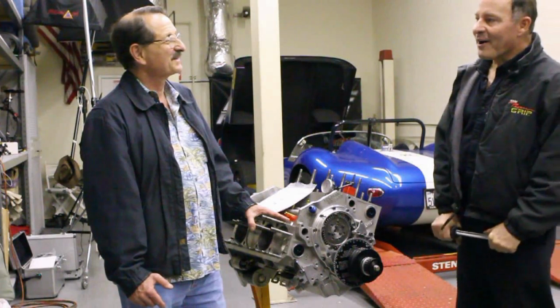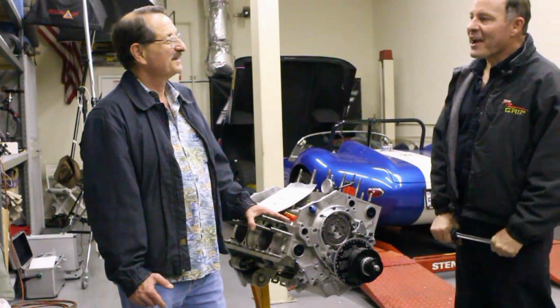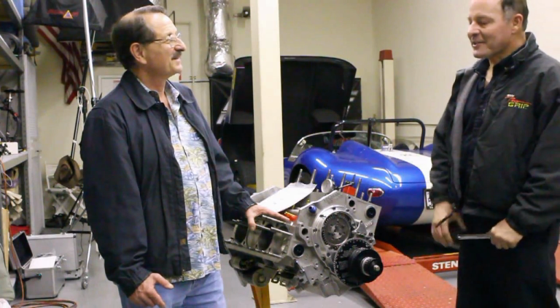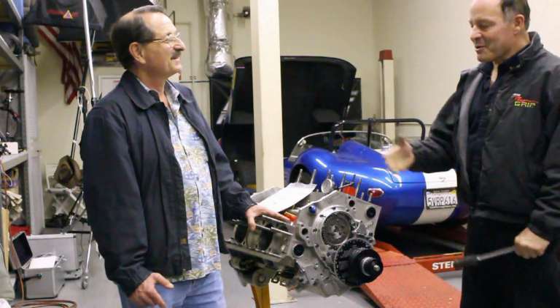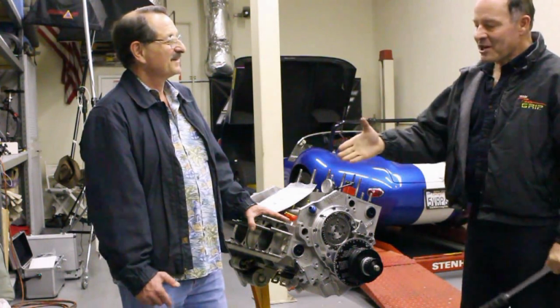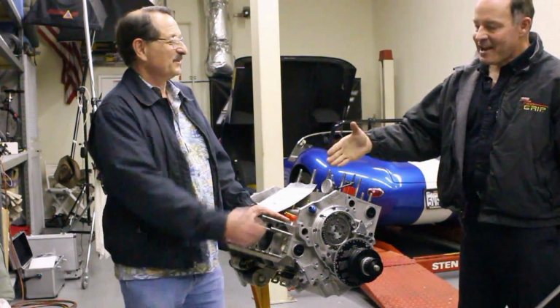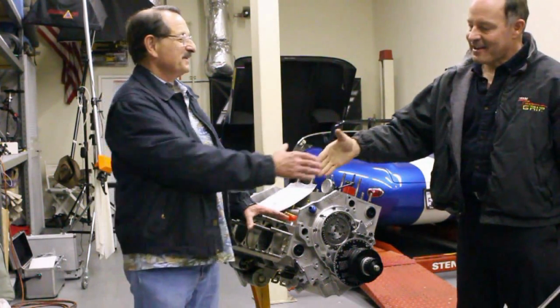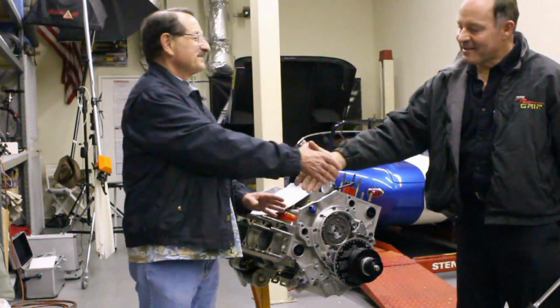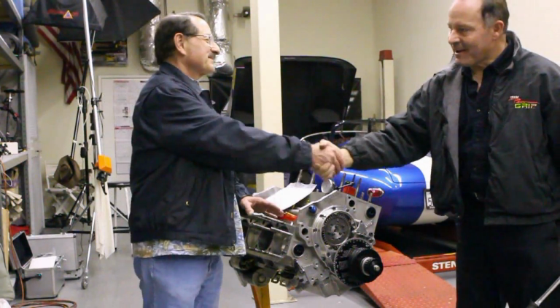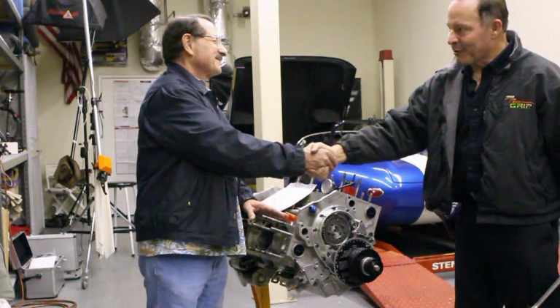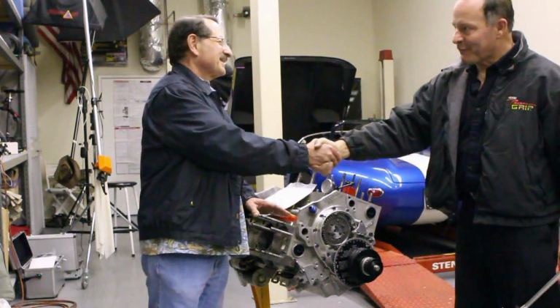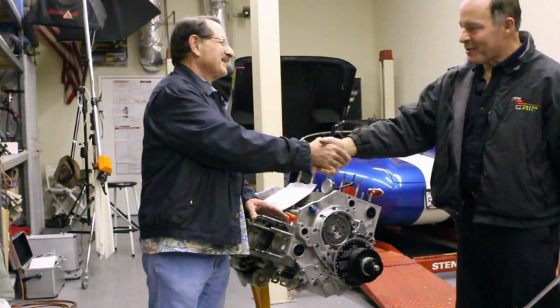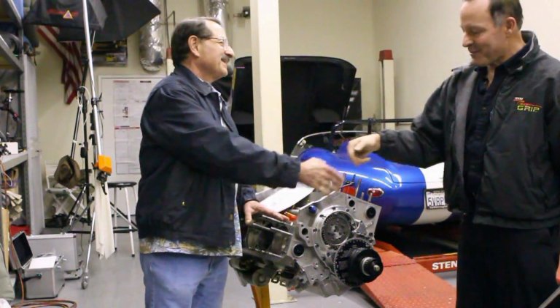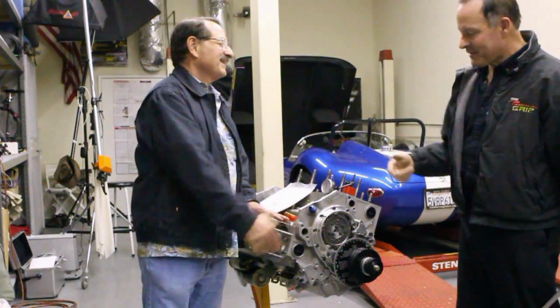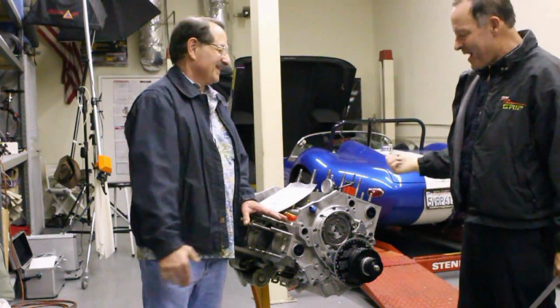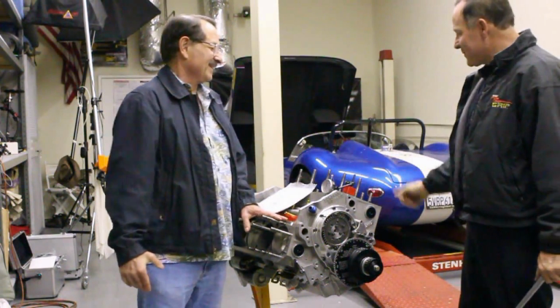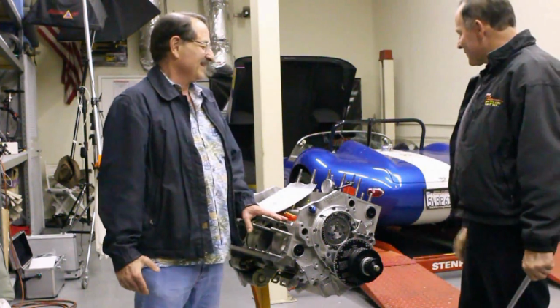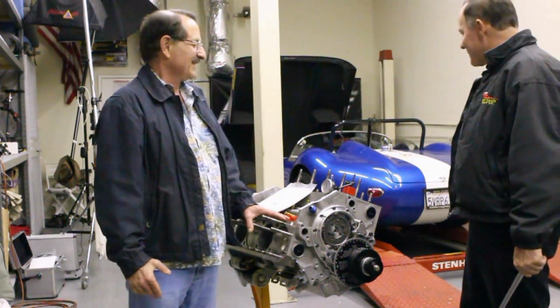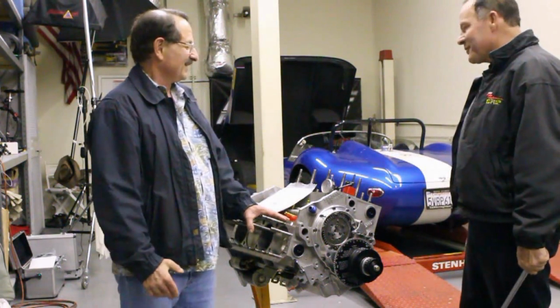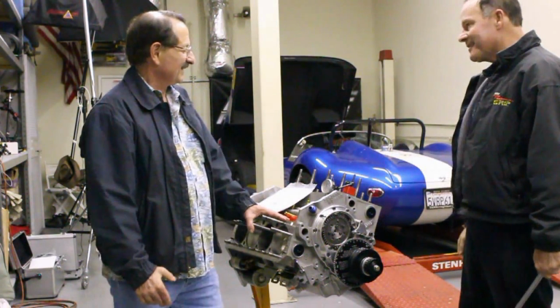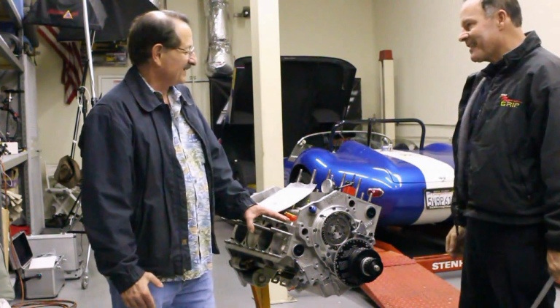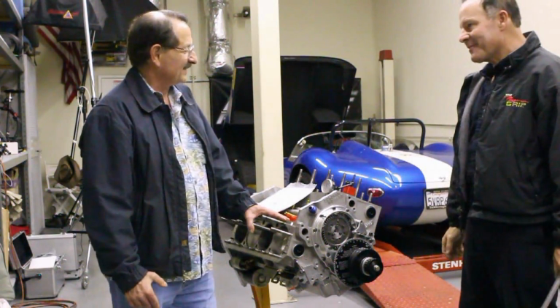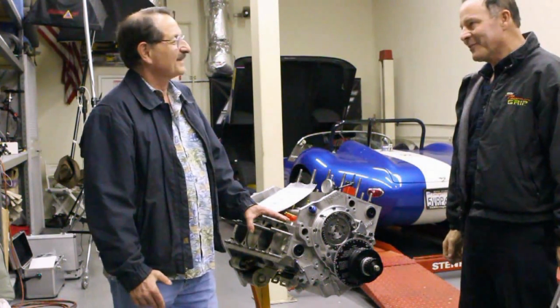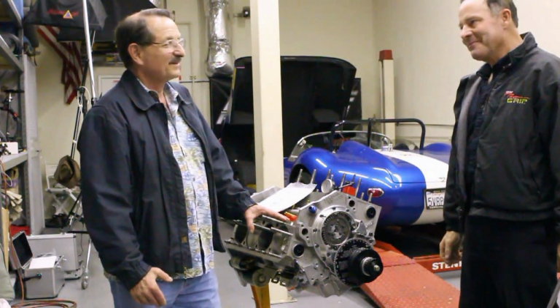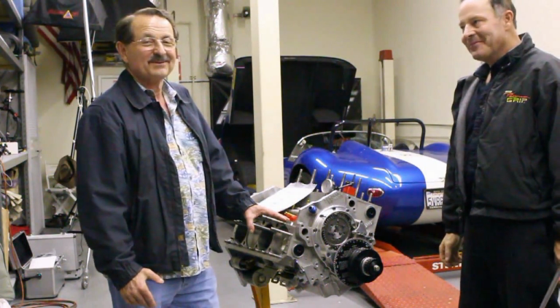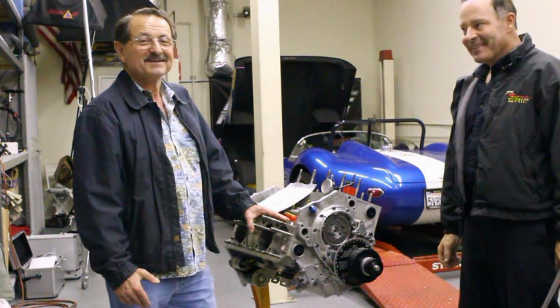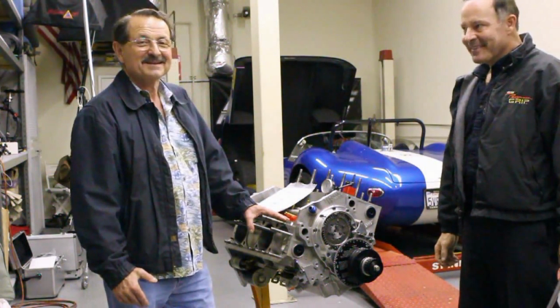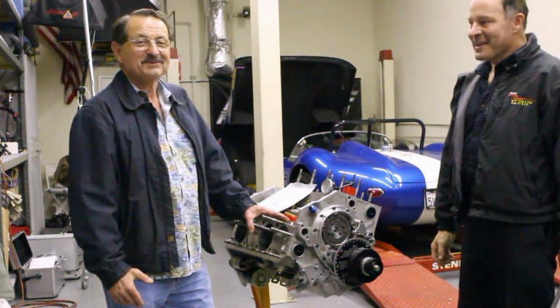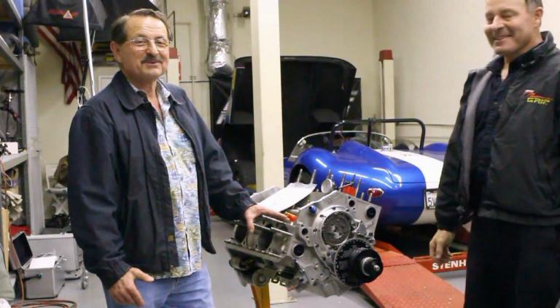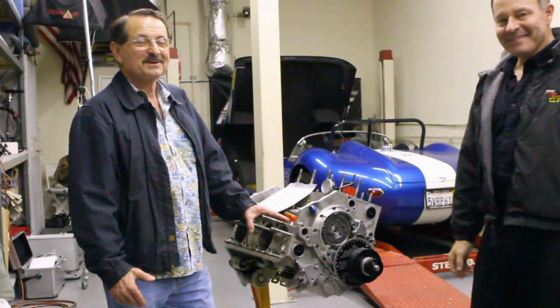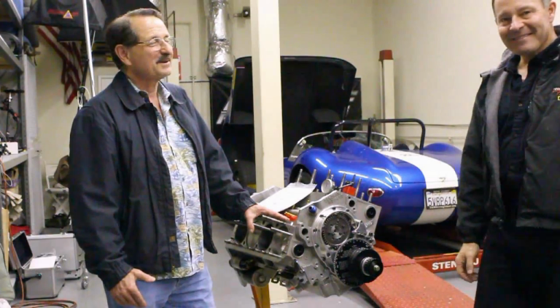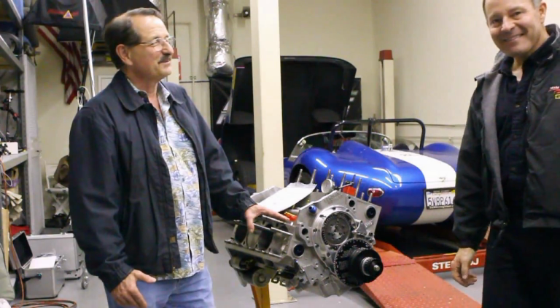Thanks, I appreciate that. We'll look forward to getting this thing back in this little beast and getting it rolling. Thanks. Good luck, everybody.